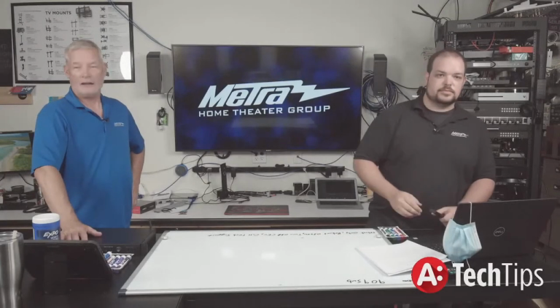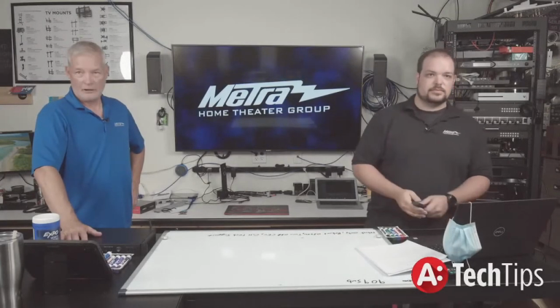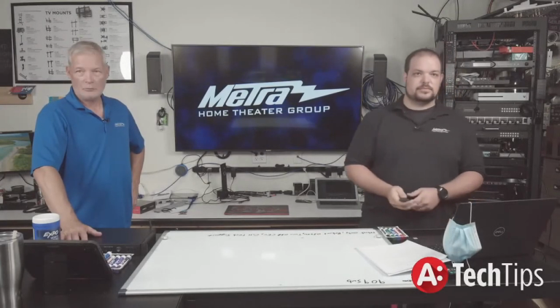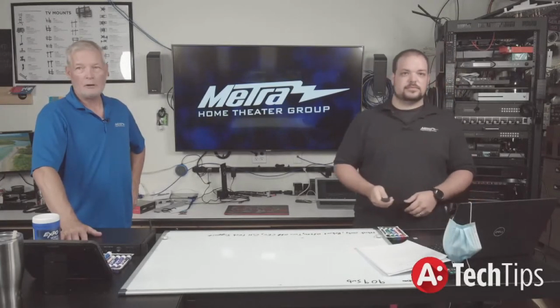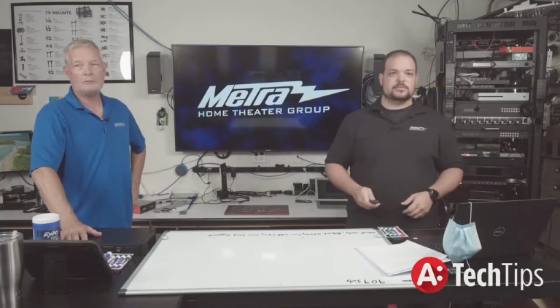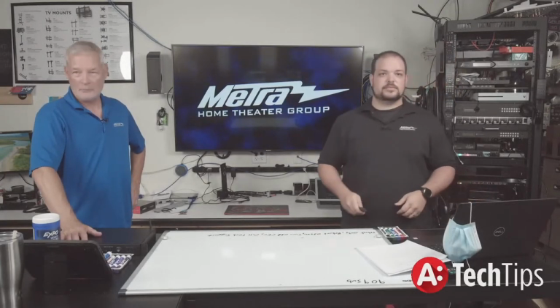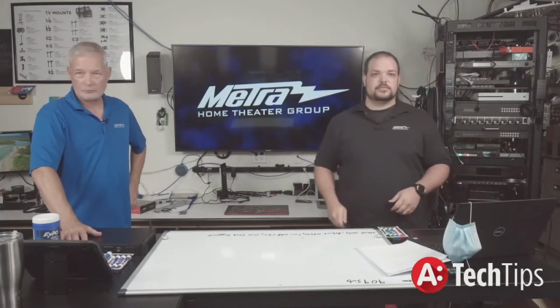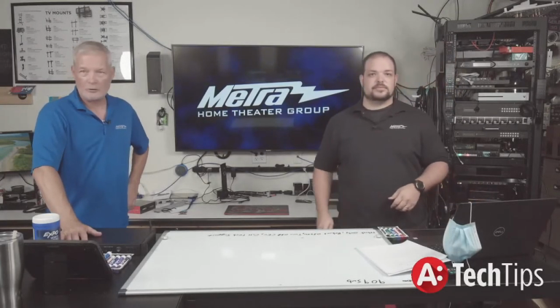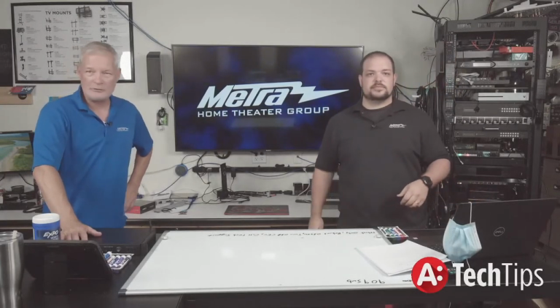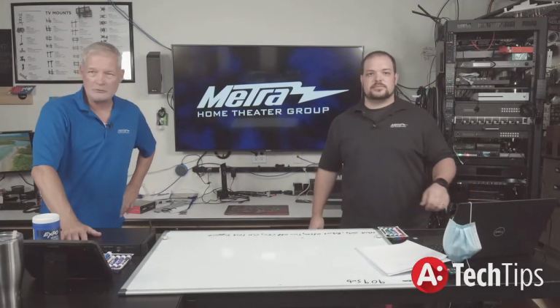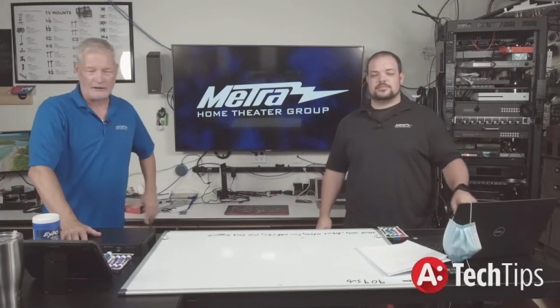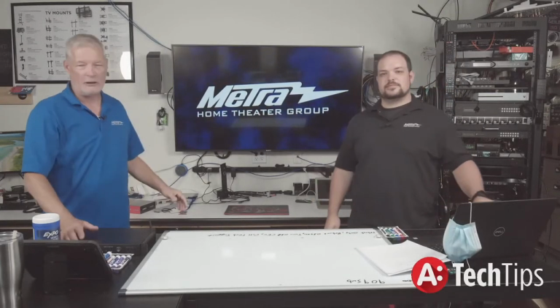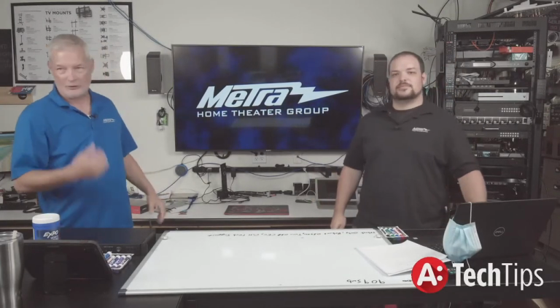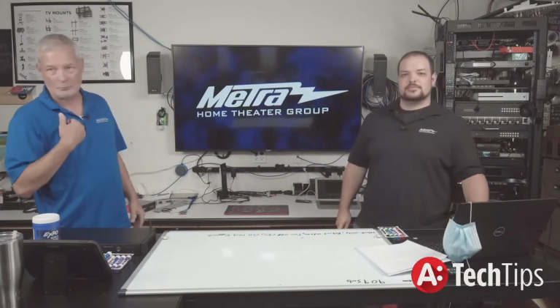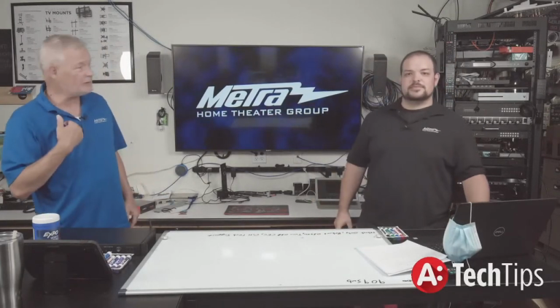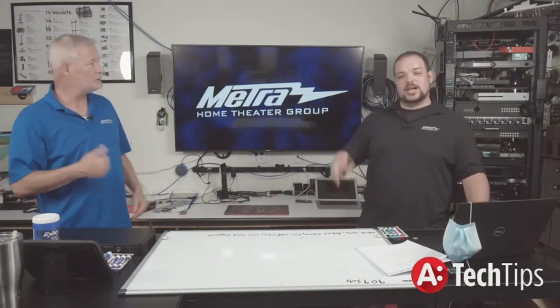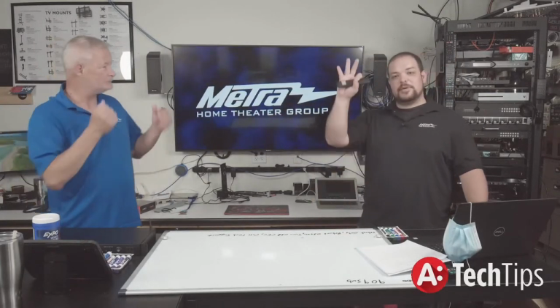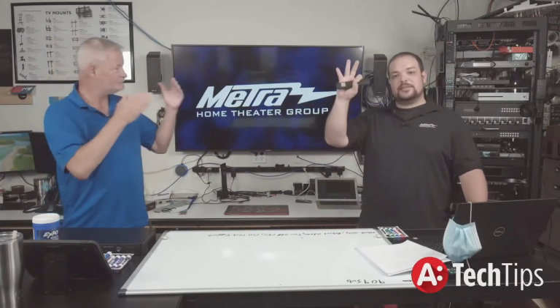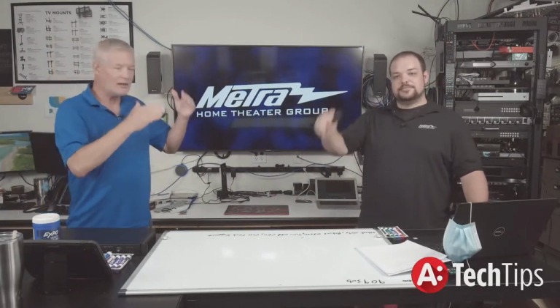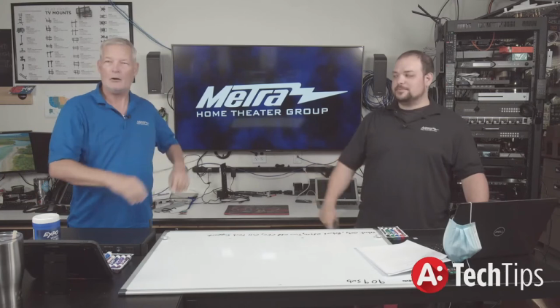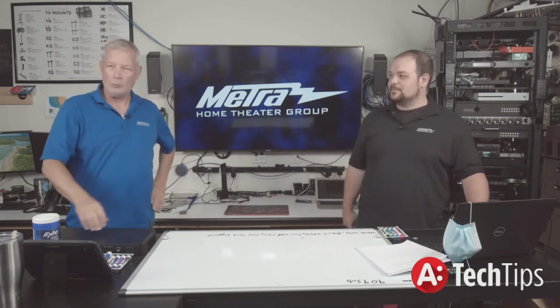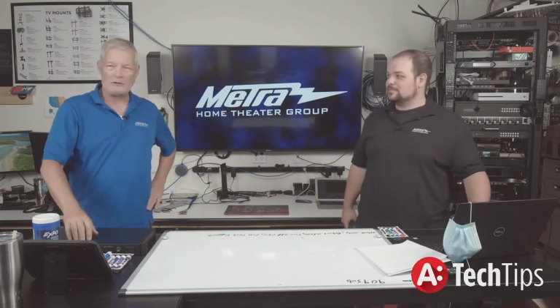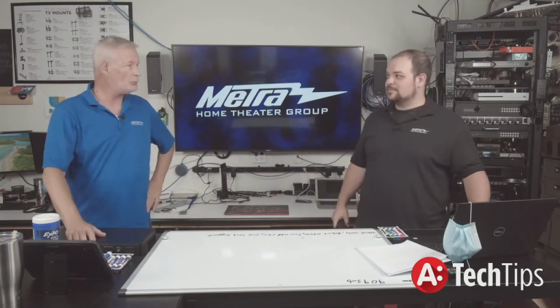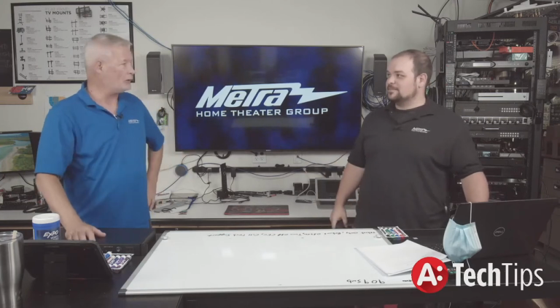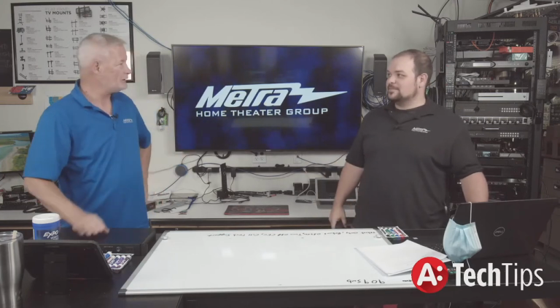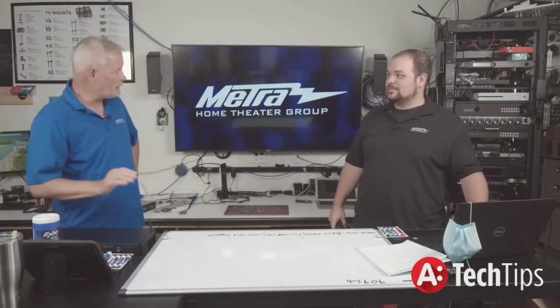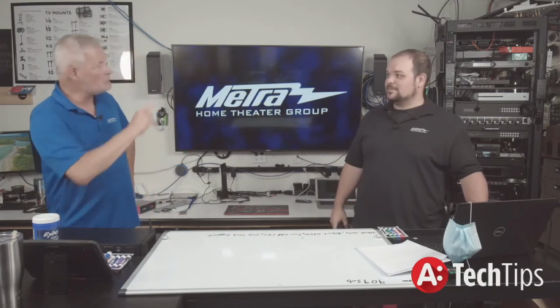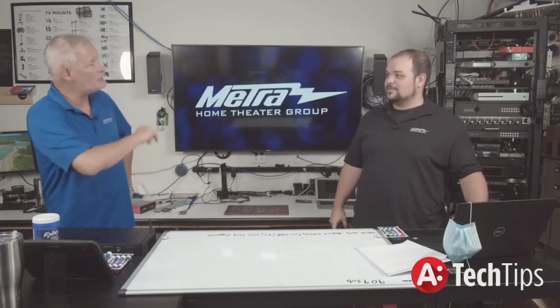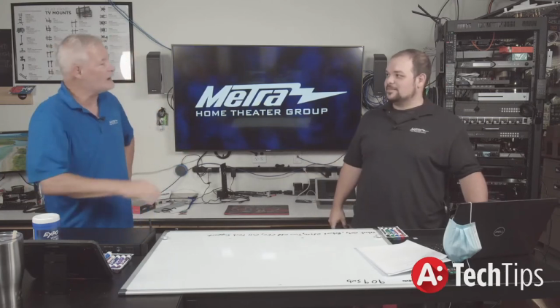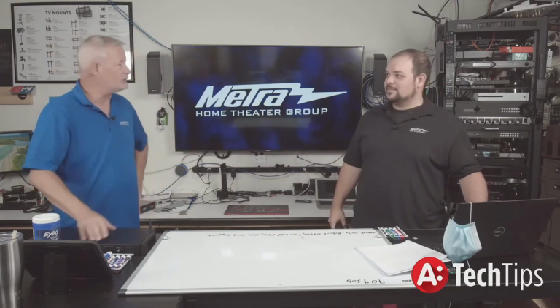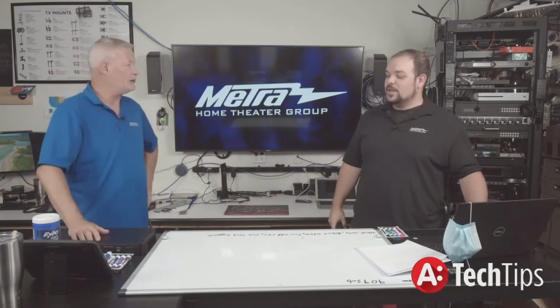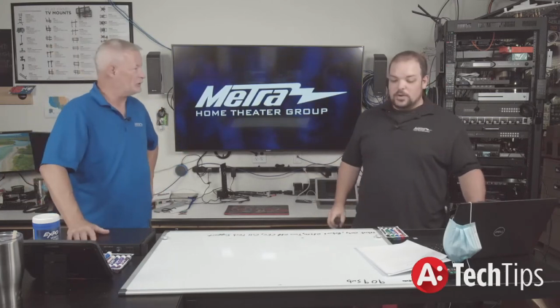Hello and welcome to Metro Home Theater Tech Tips. I'm Brent. I'm Adam. Welcome aboard. So Adam, what have we got today, sir?